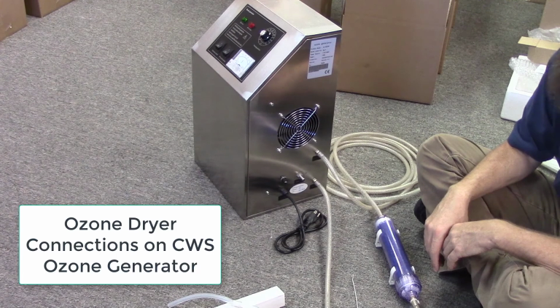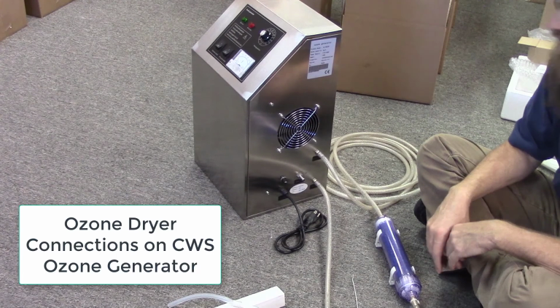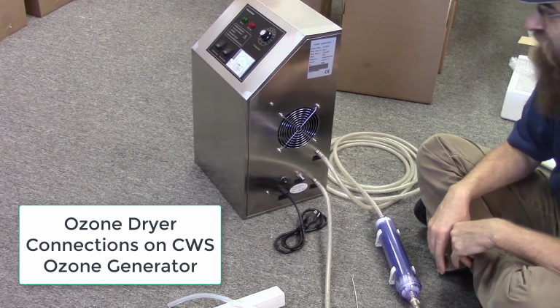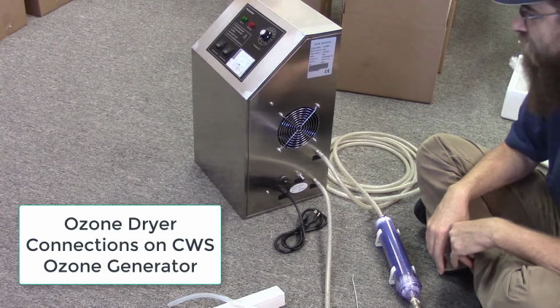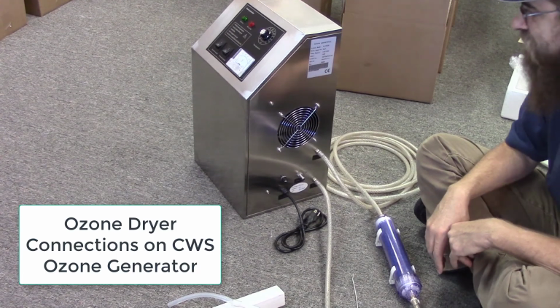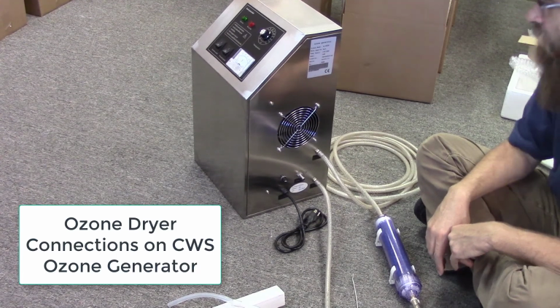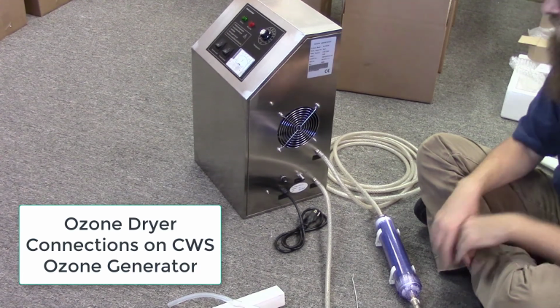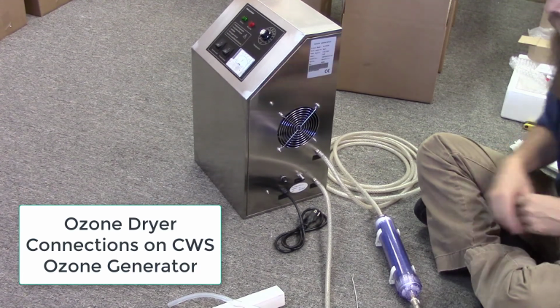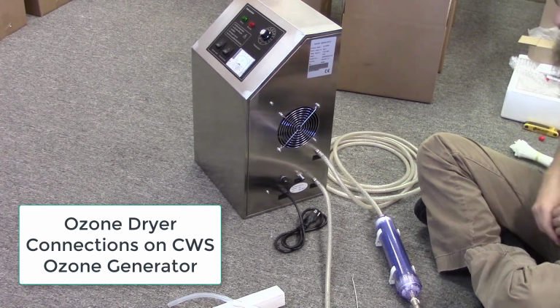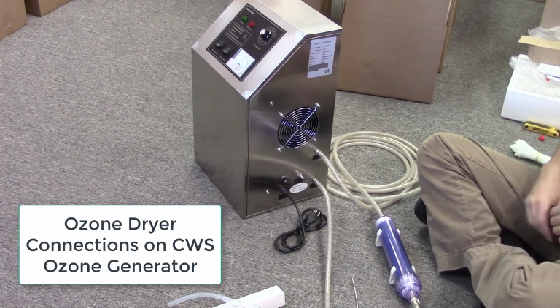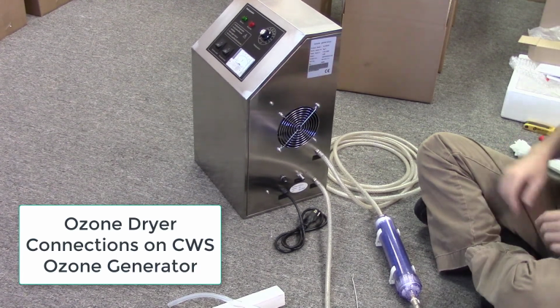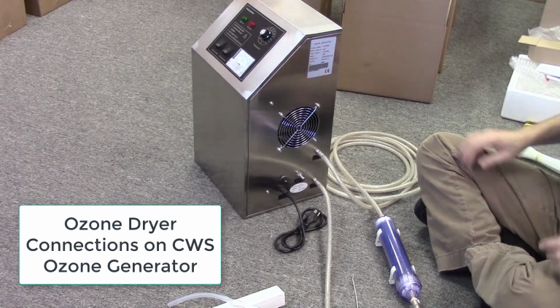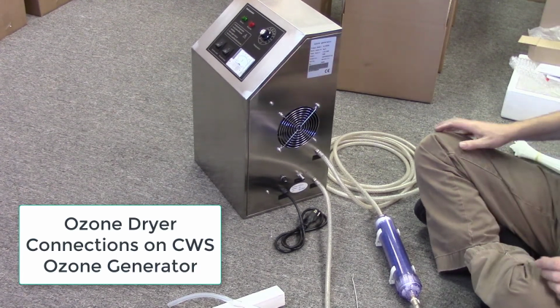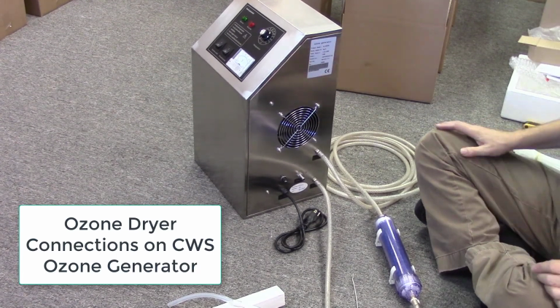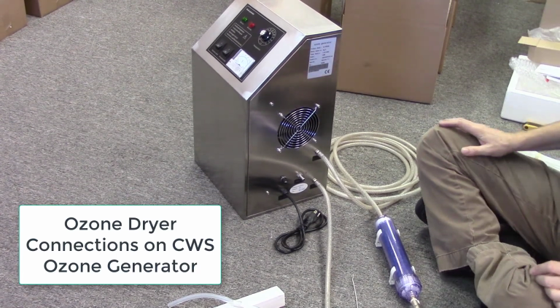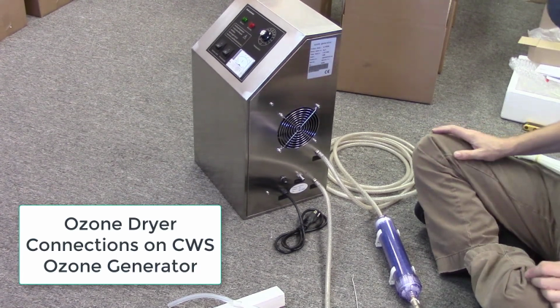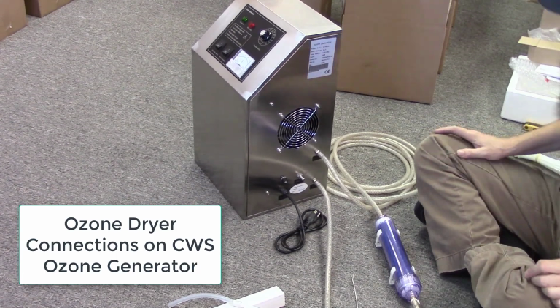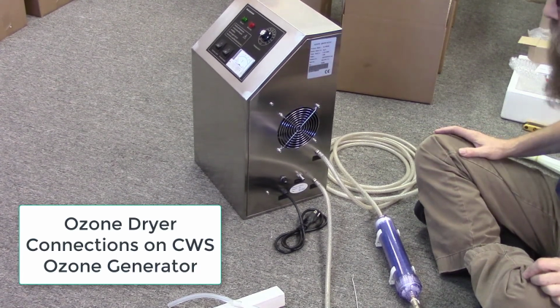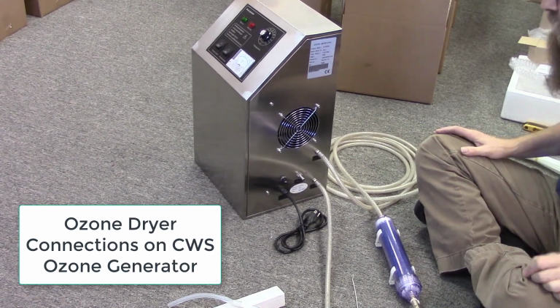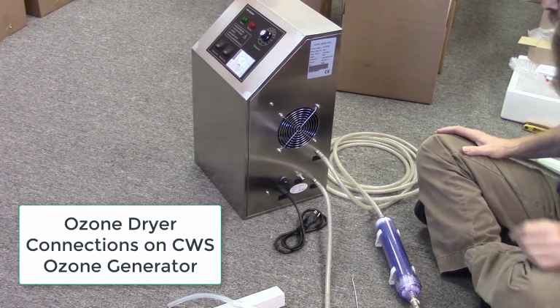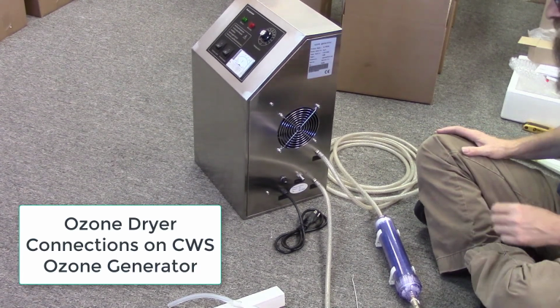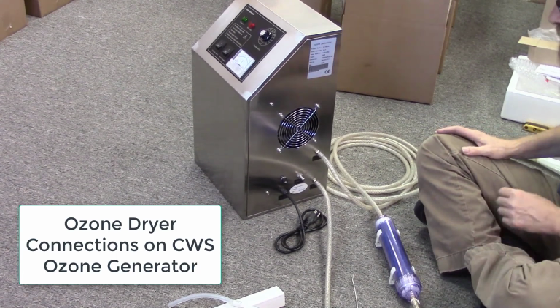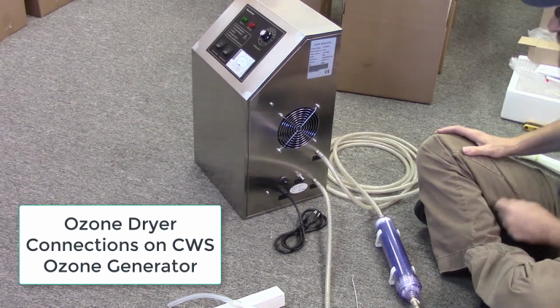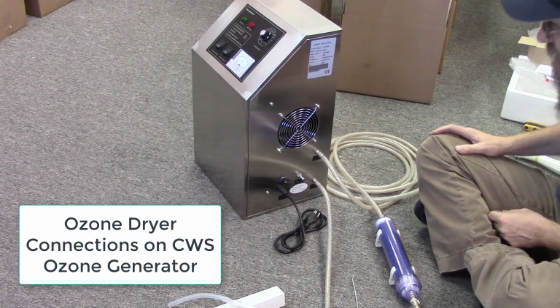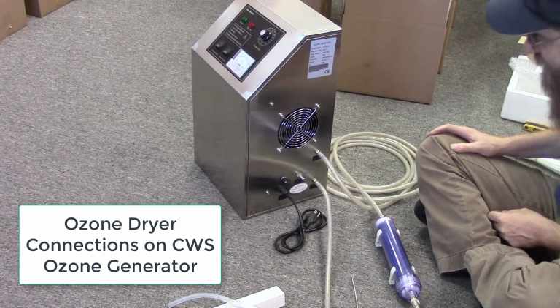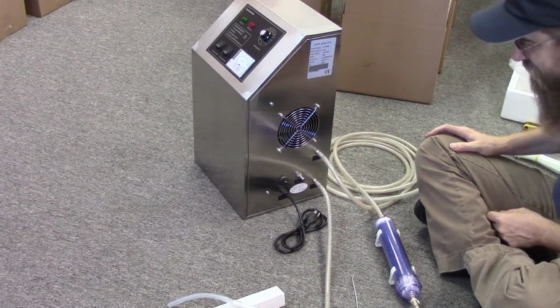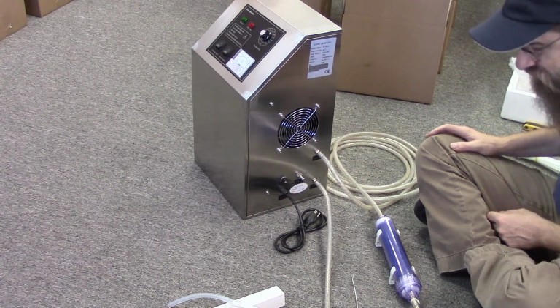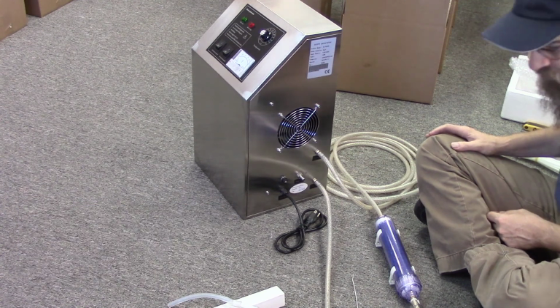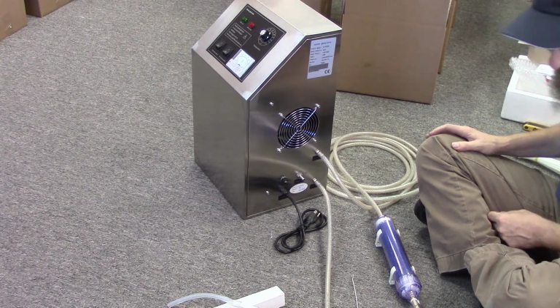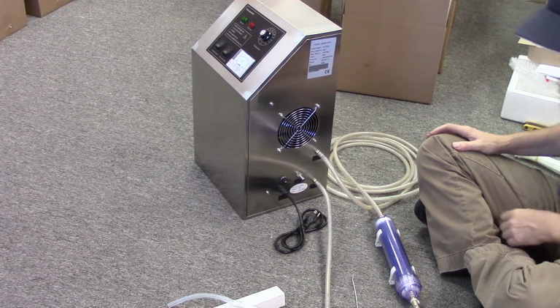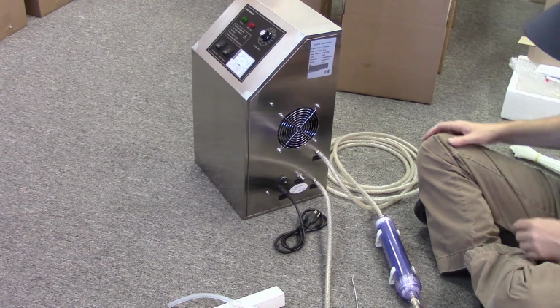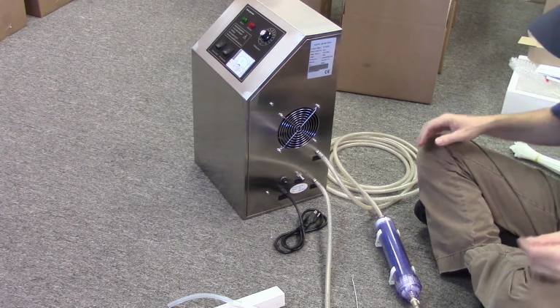Howdy folks, got a quick clean water instruction video for your ozone generator for the tubing connections.